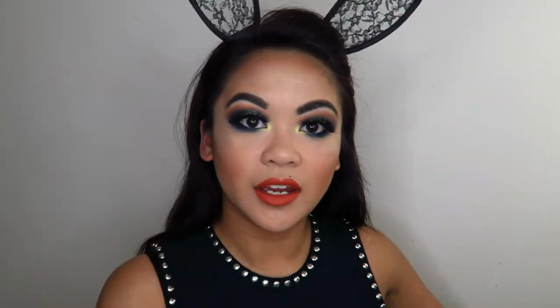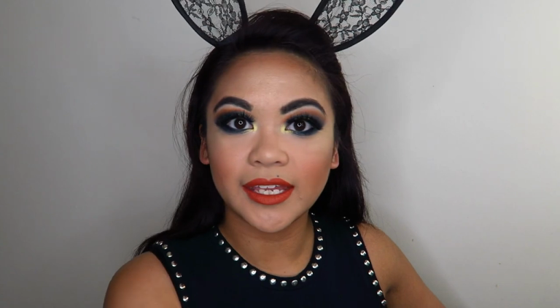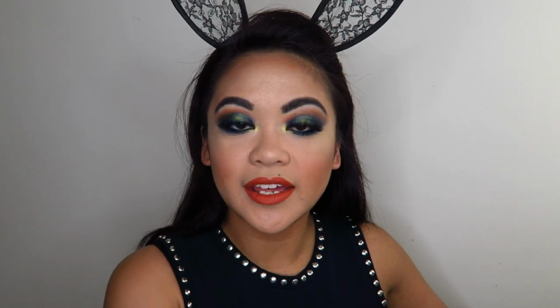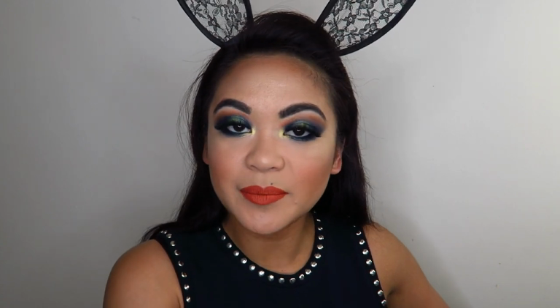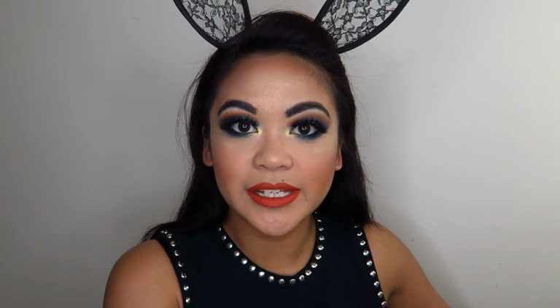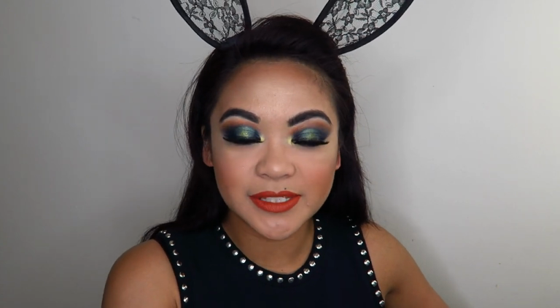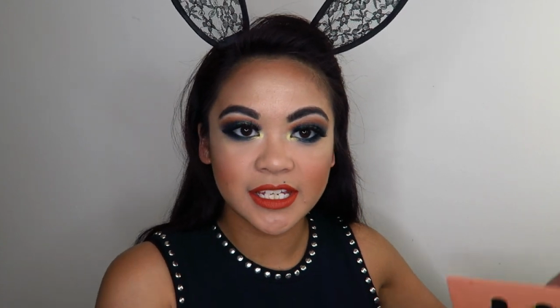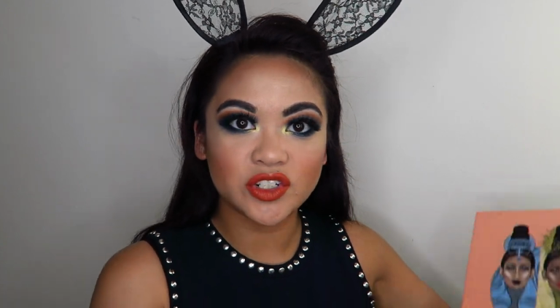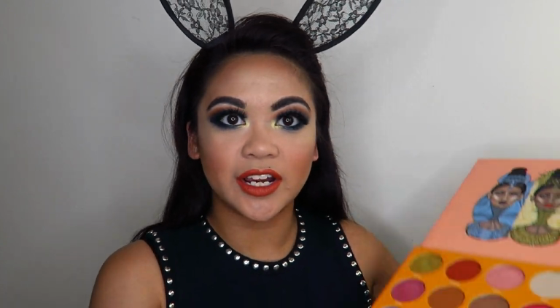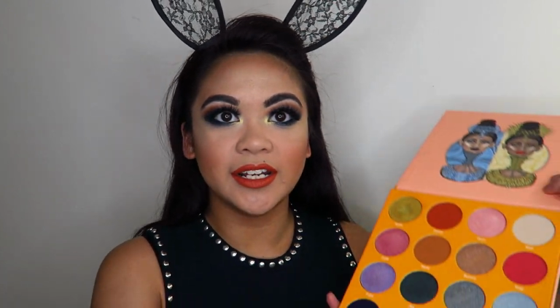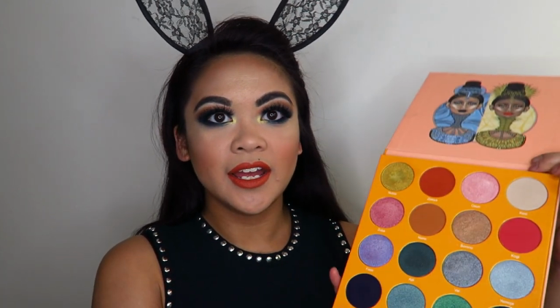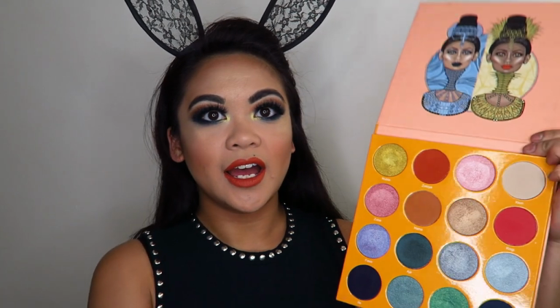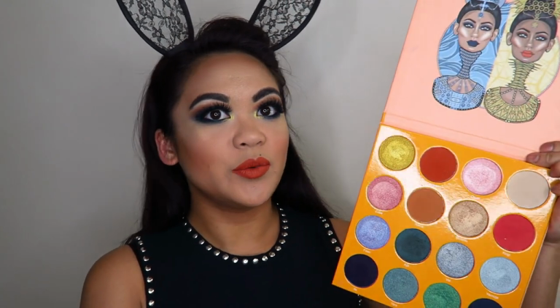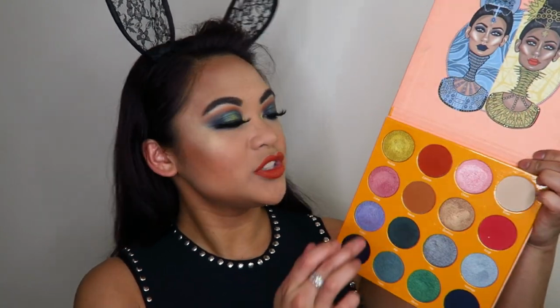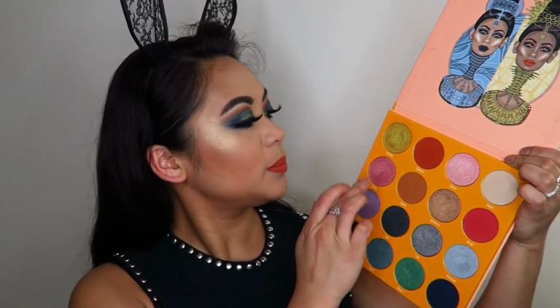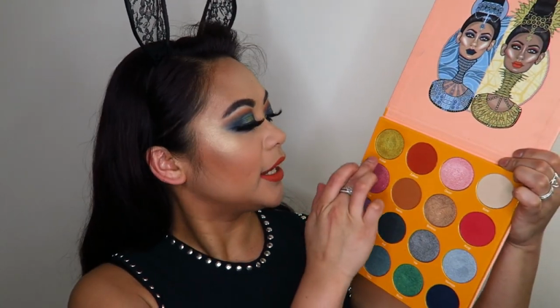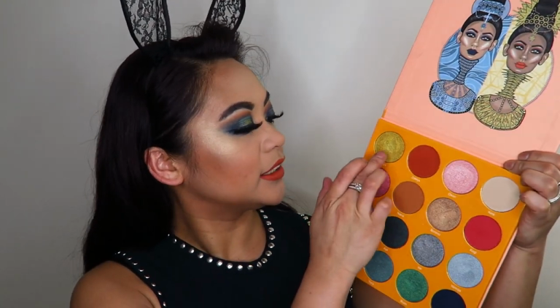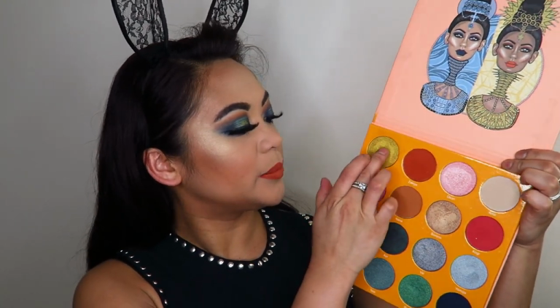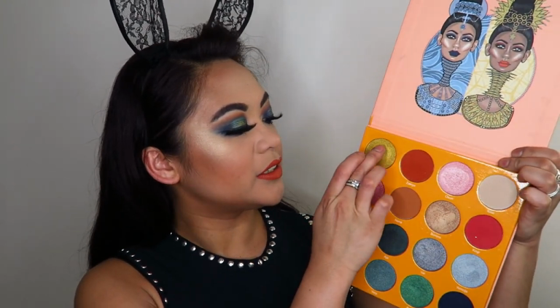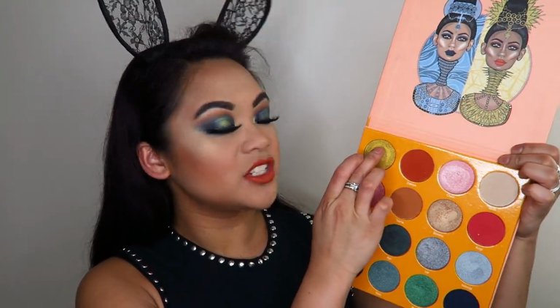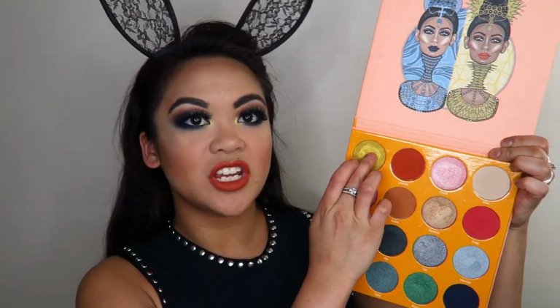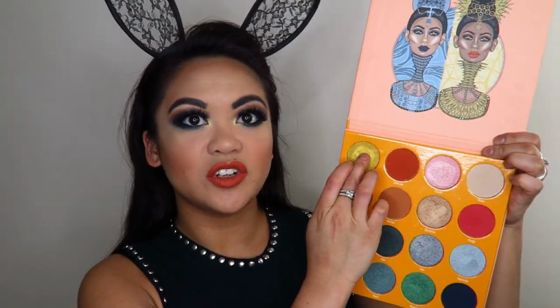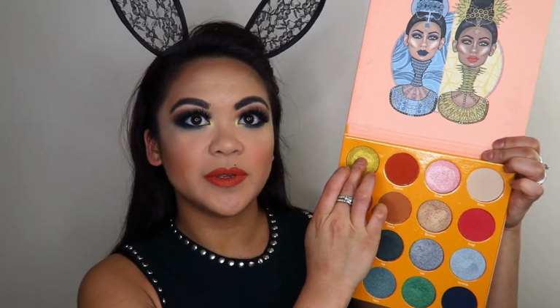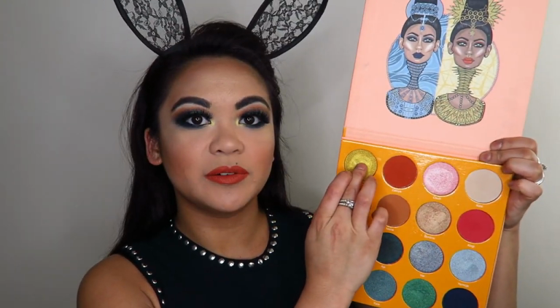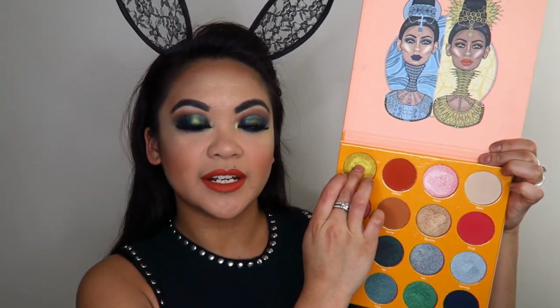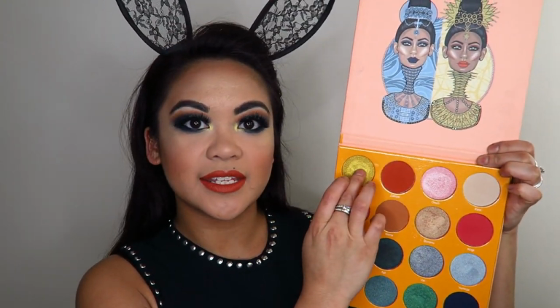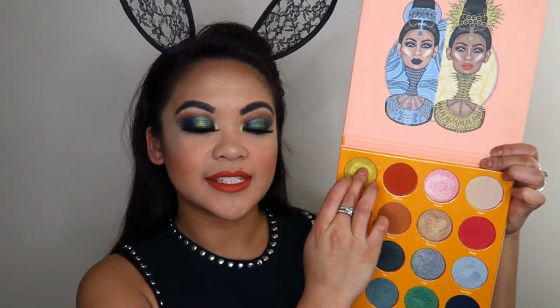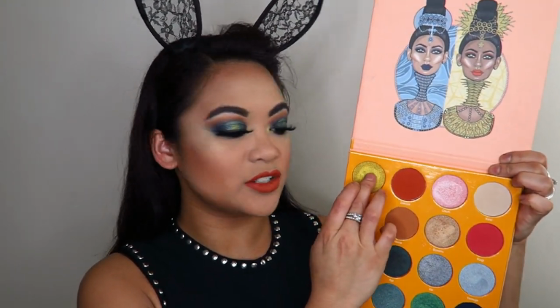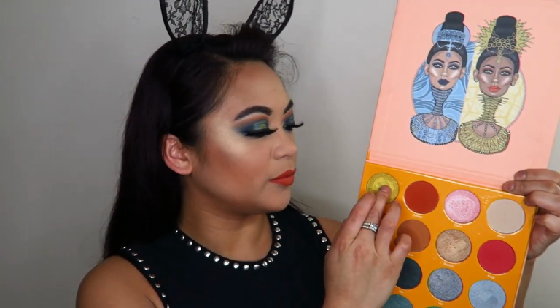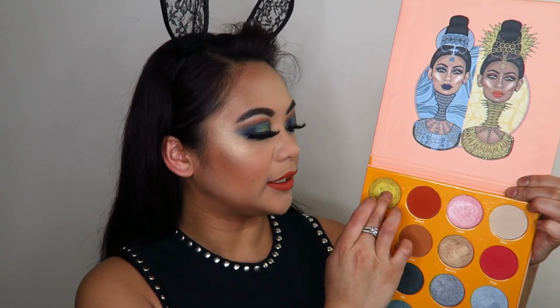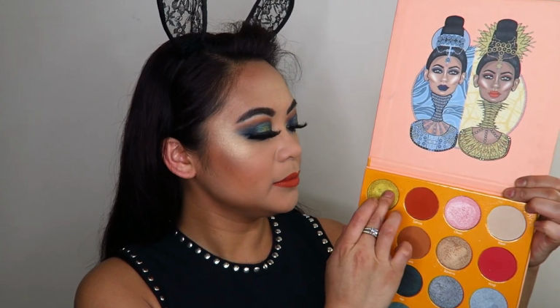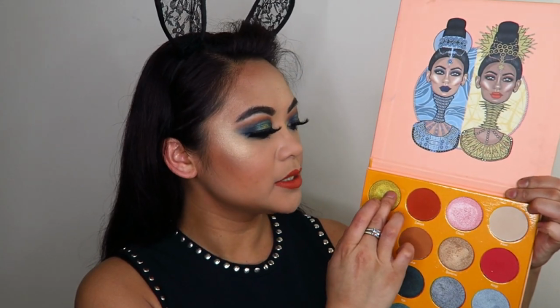It wouldn't be a proper Juvia's Place makeup tutorial without a whole heap of highlight. Now that my lipstick has dried, I want to apply a little bit of the shade Nubia right in the center of my lips.